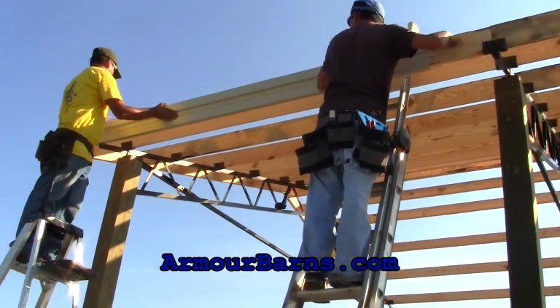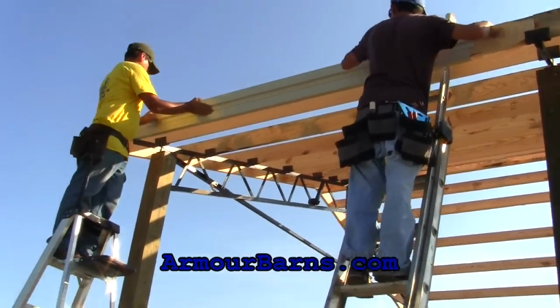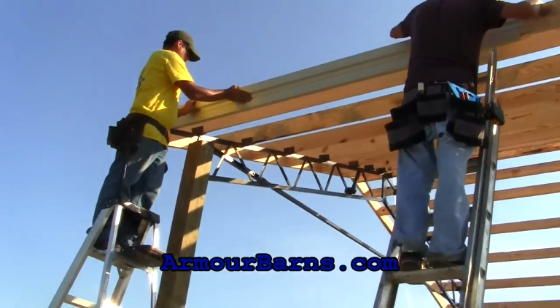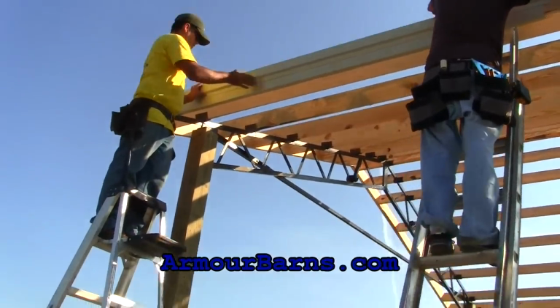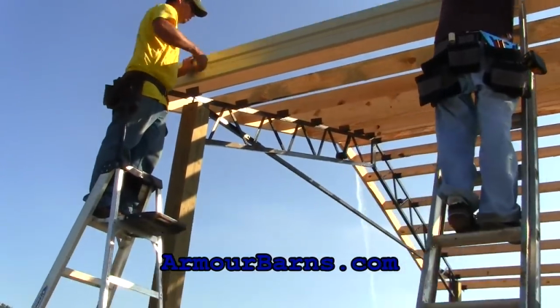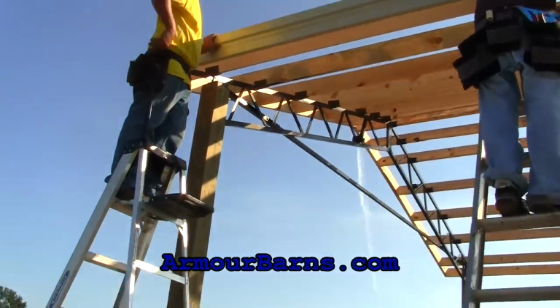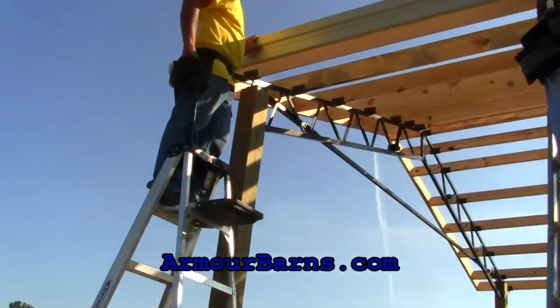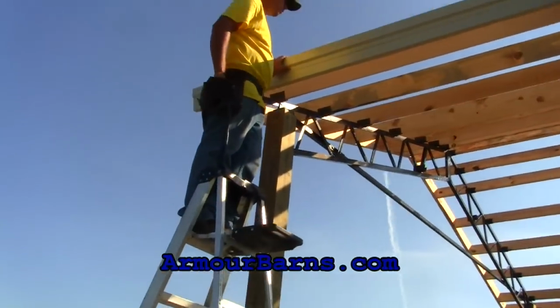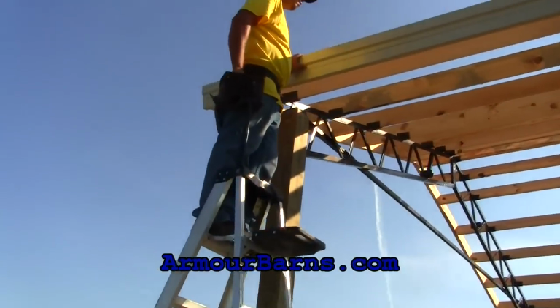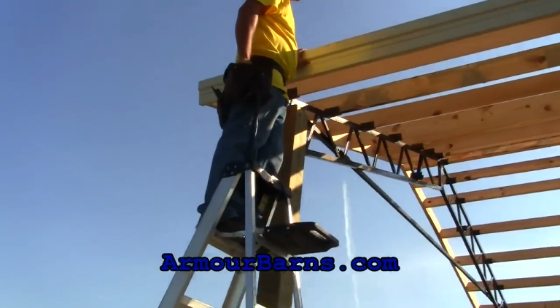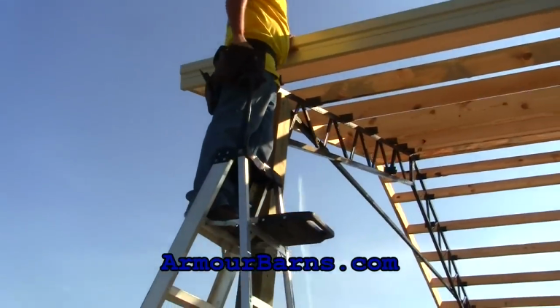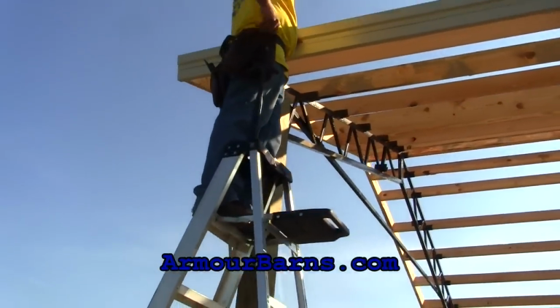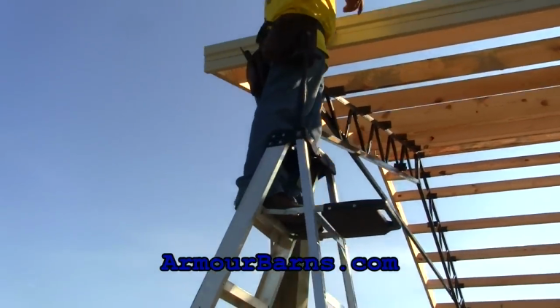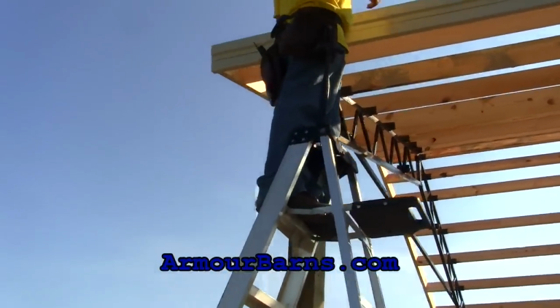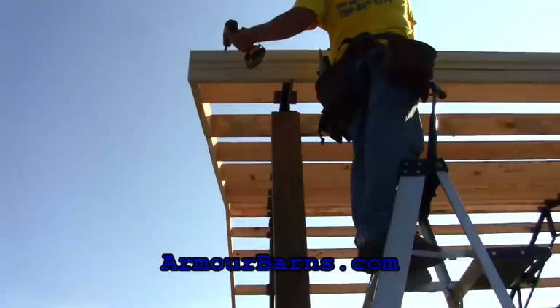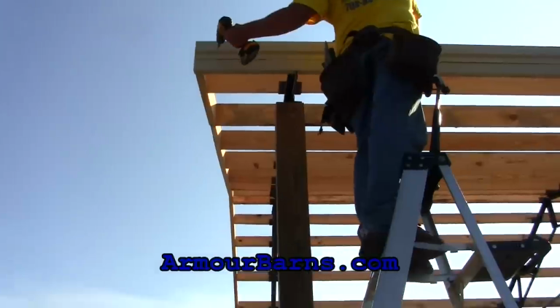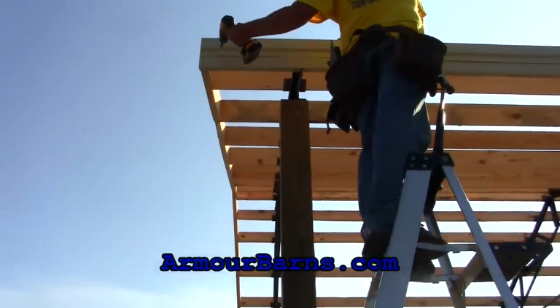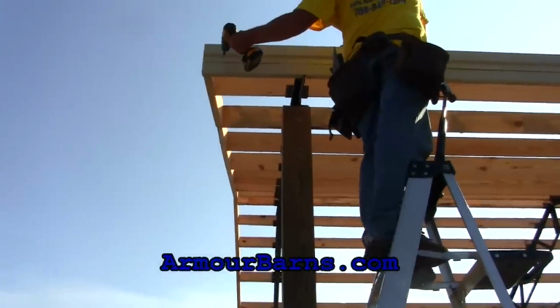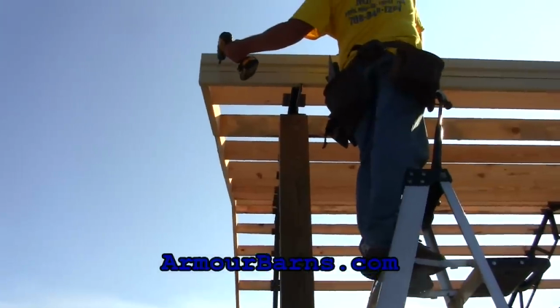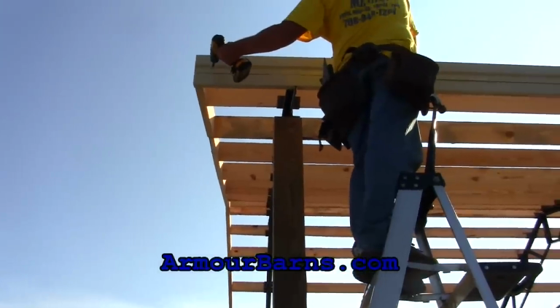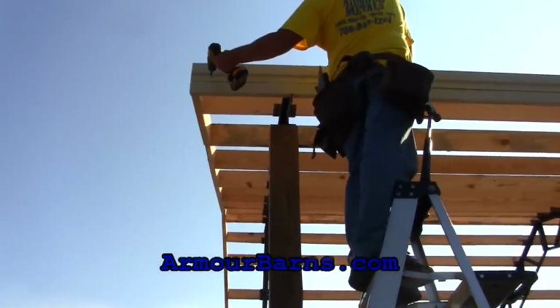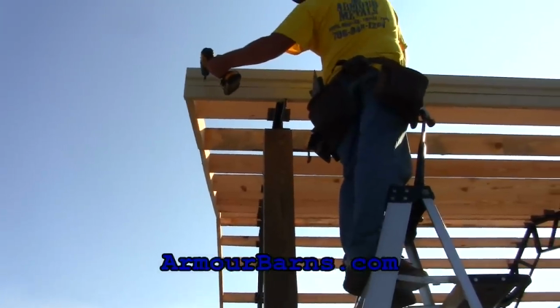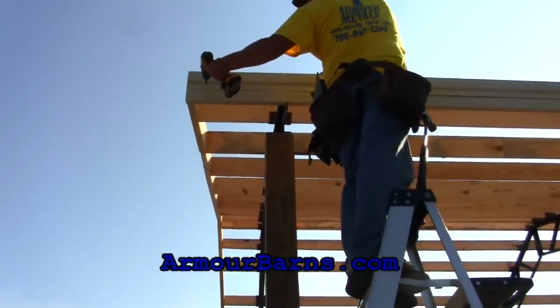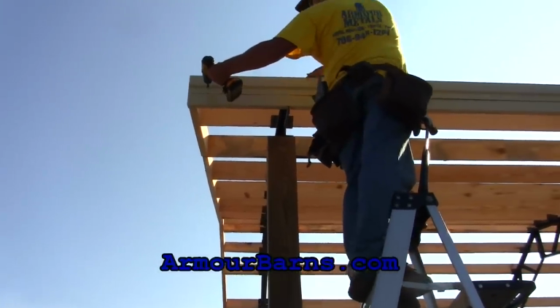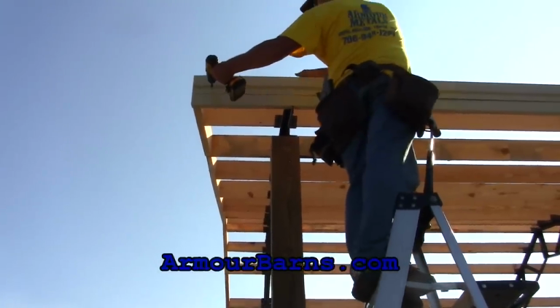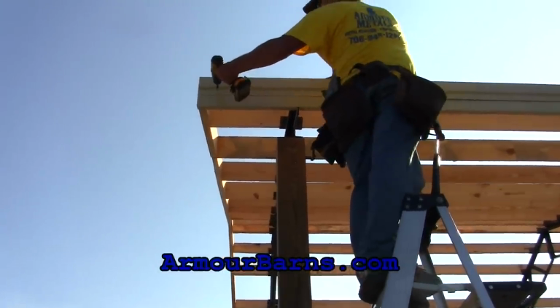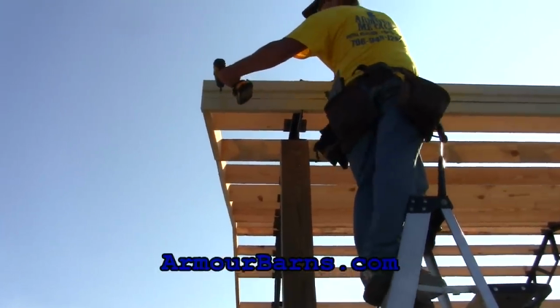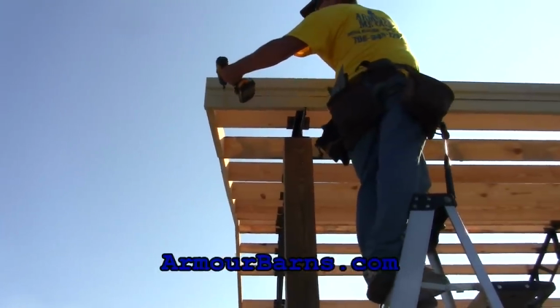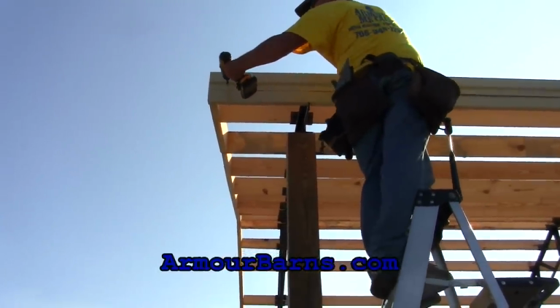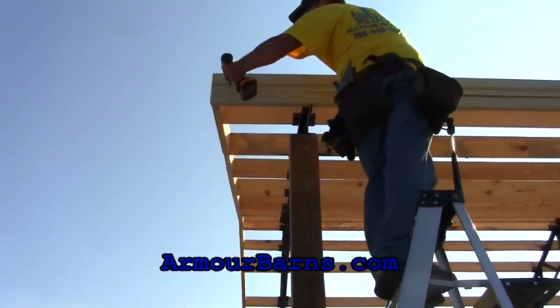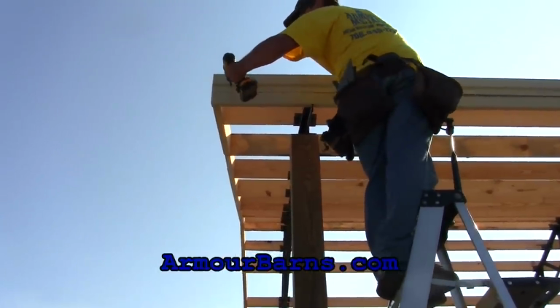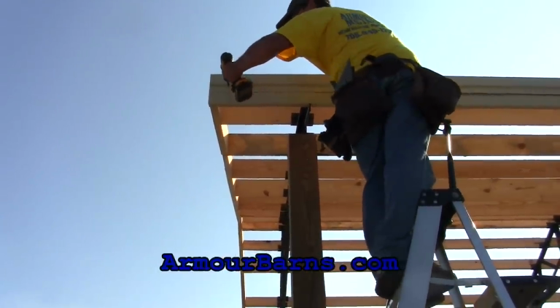First, install the fascia and pull barn drip edge at the eave. Then install the fascia up the gable.